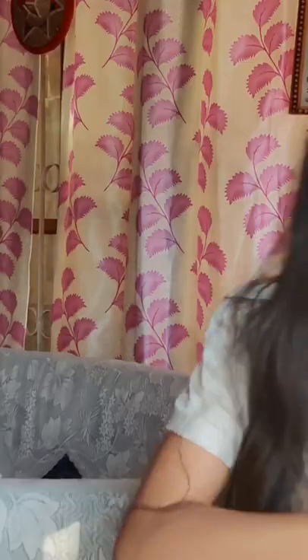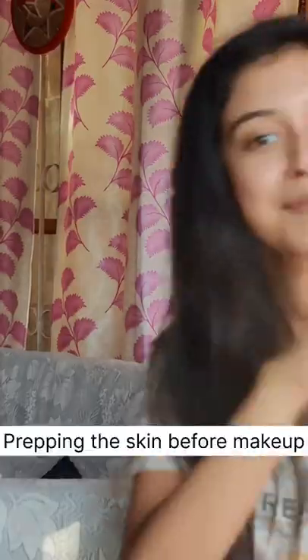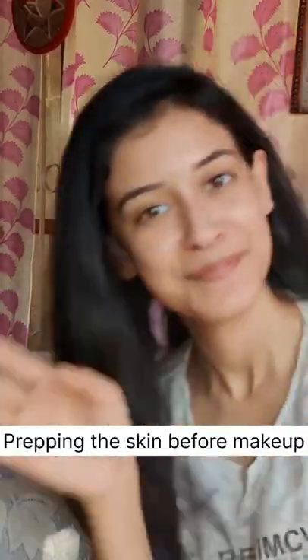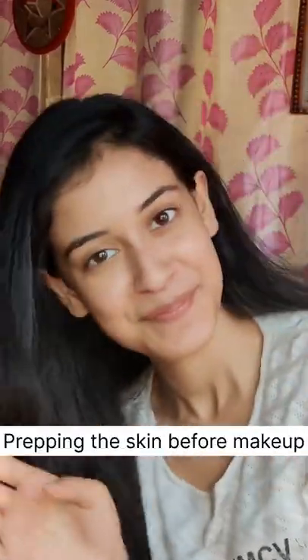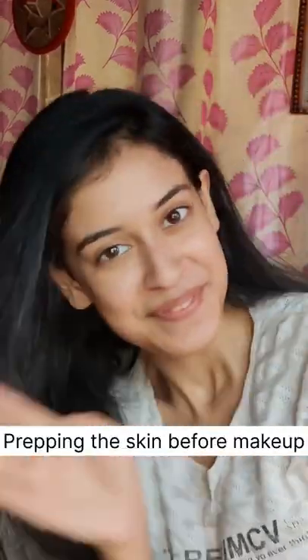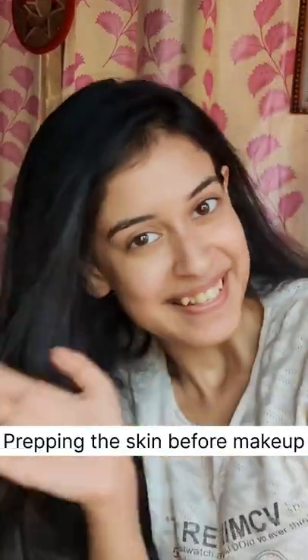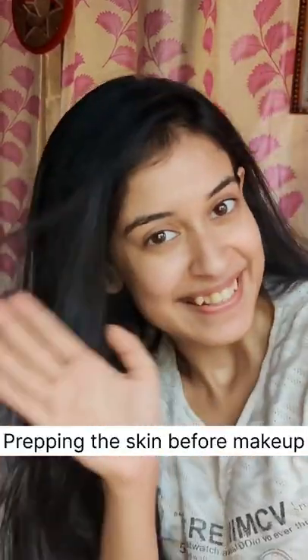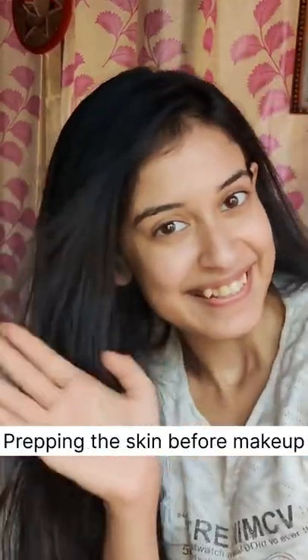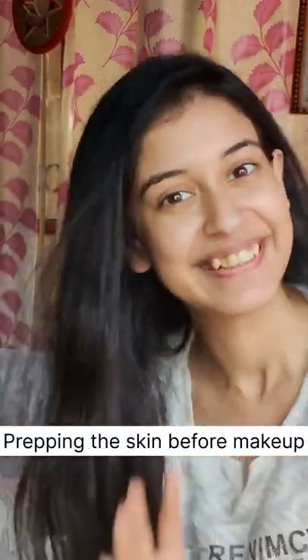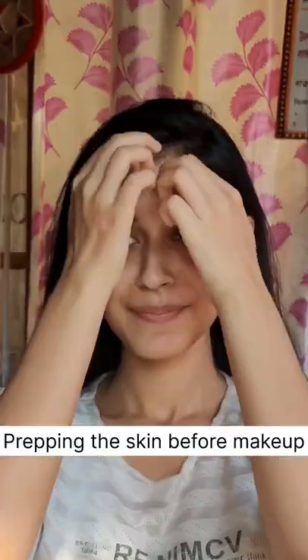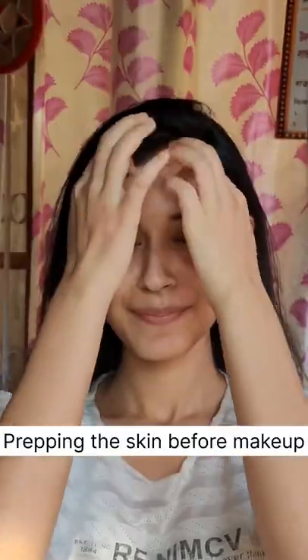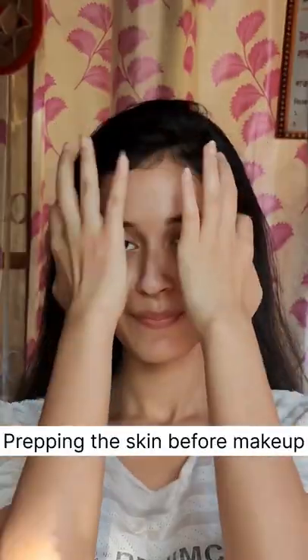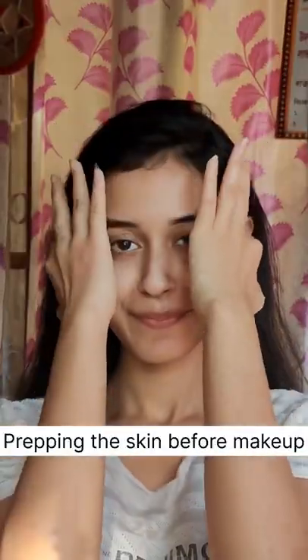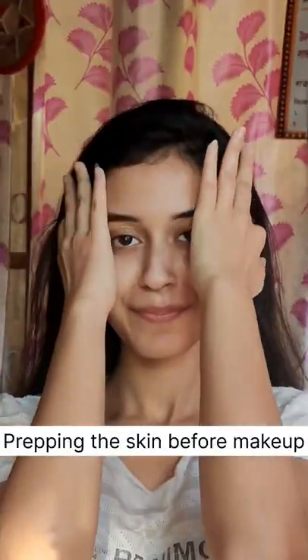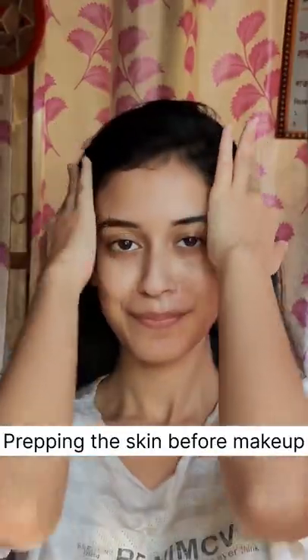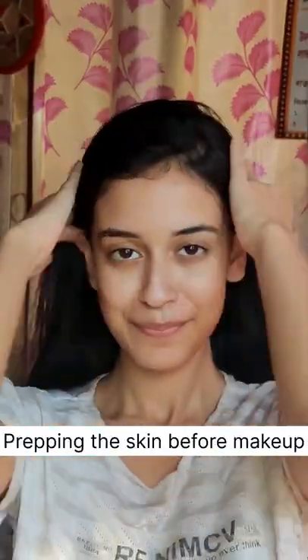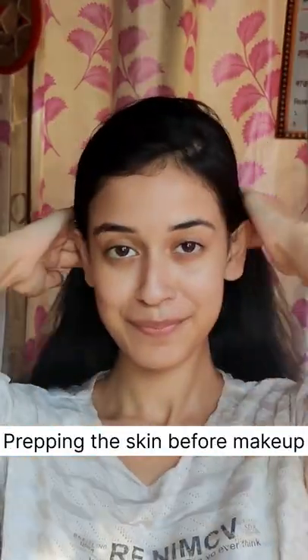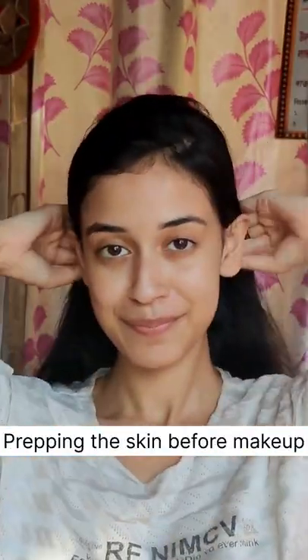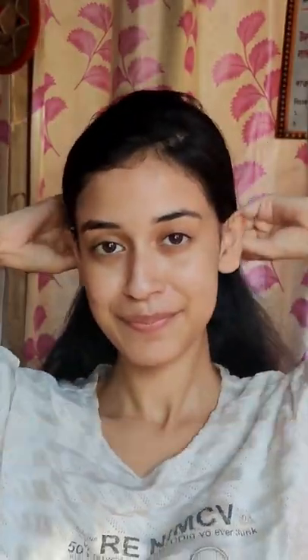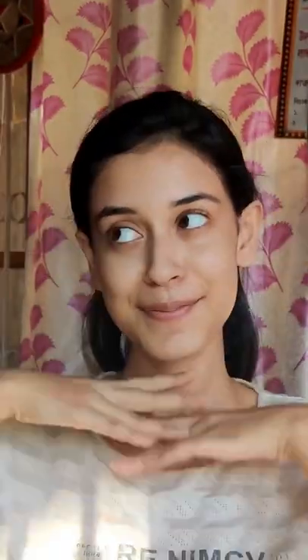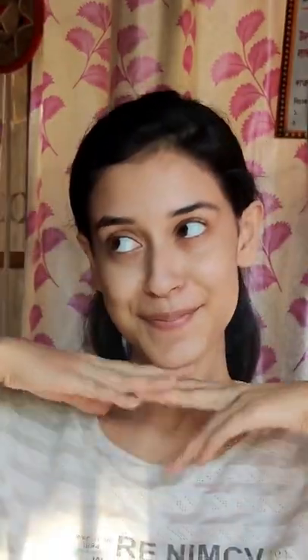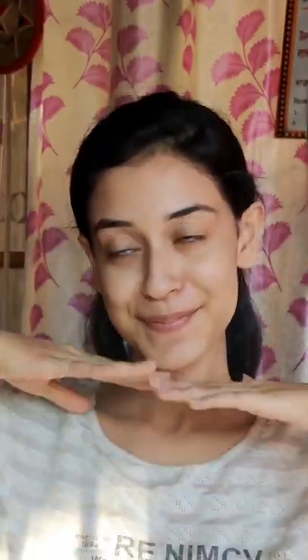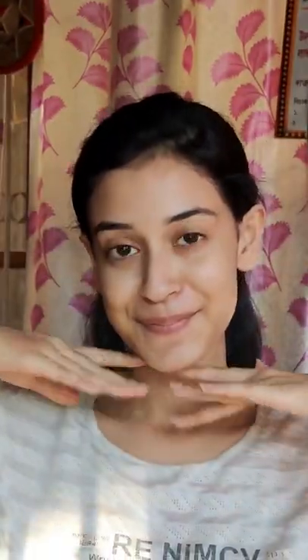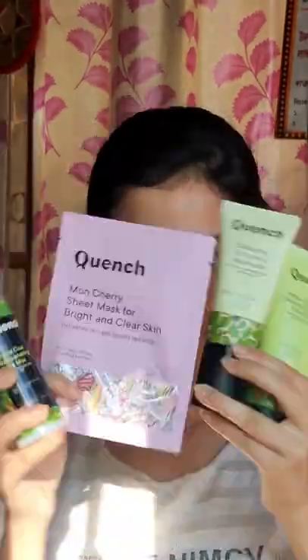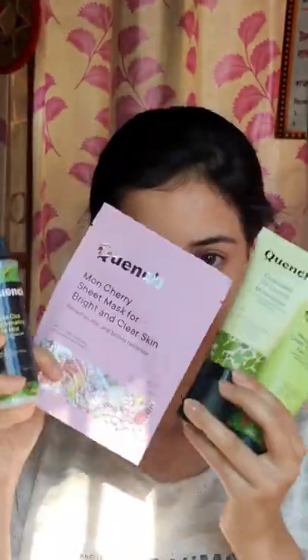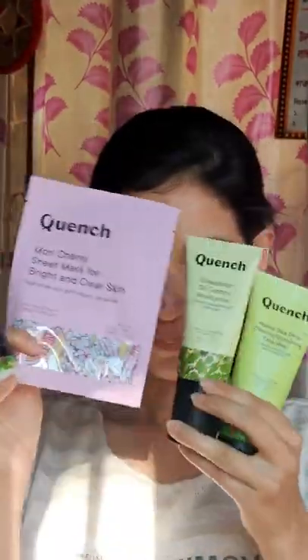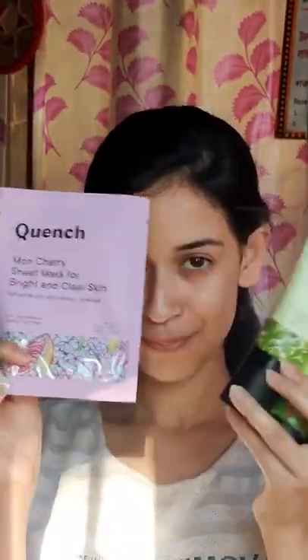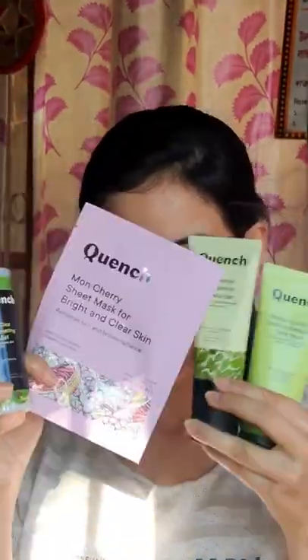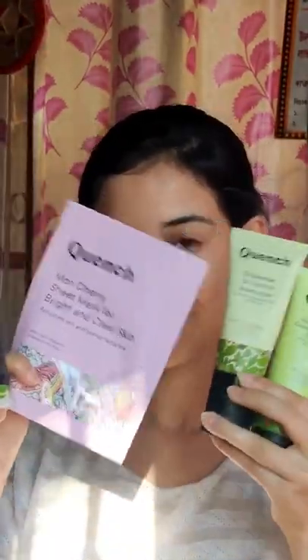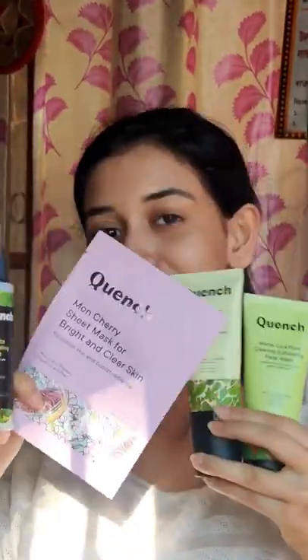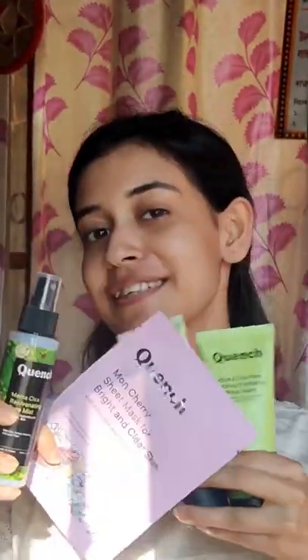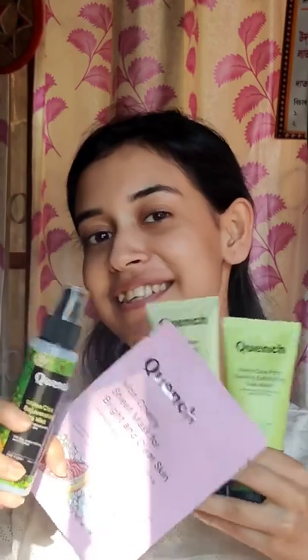Annyeong! Hey there! Let's prep my skin for today's makeup and for that I have with me all the love from Quench Botanics.